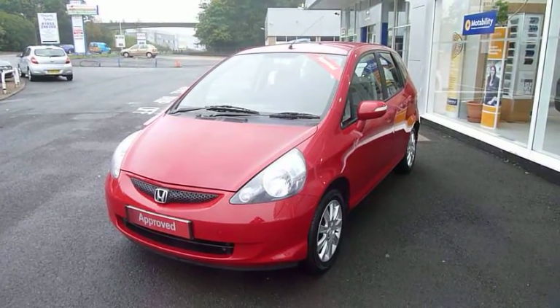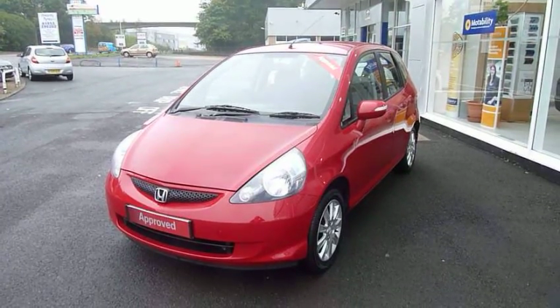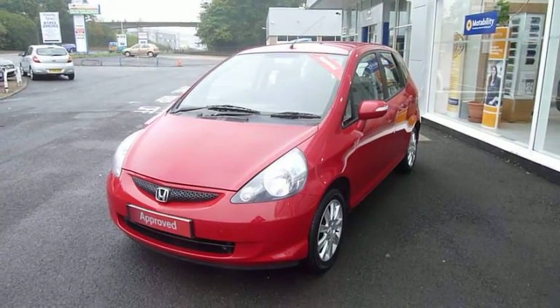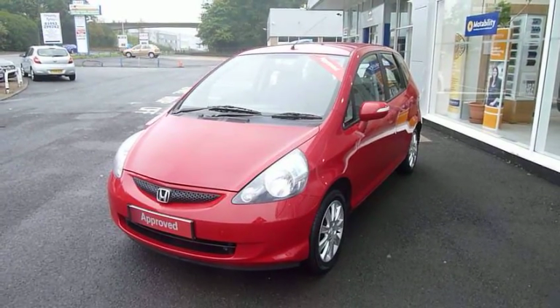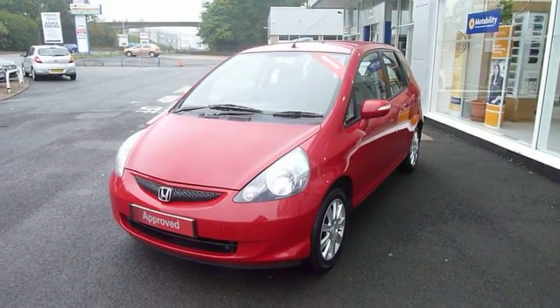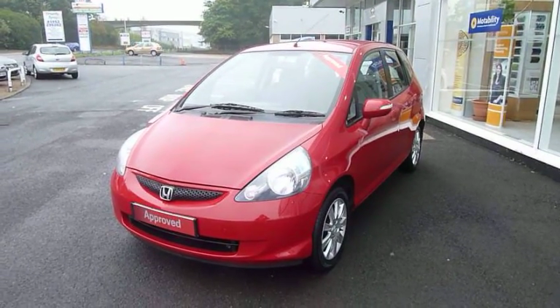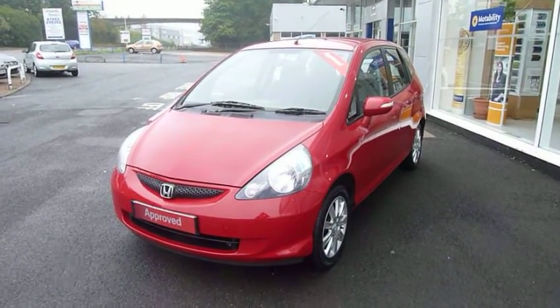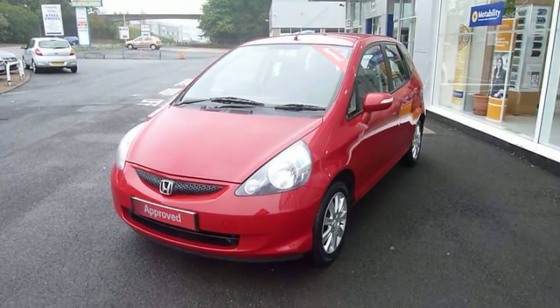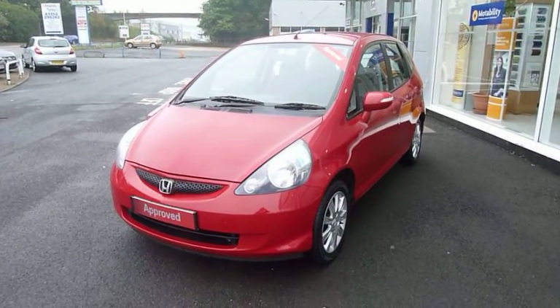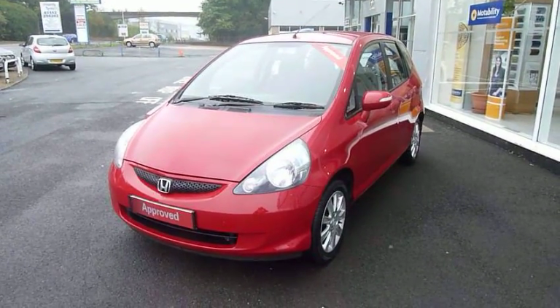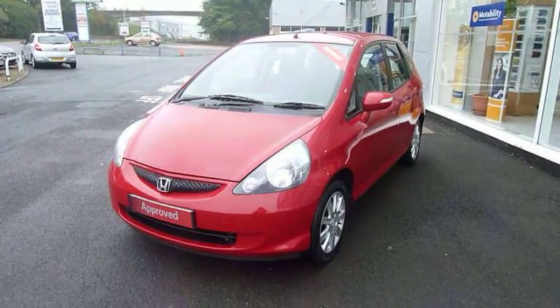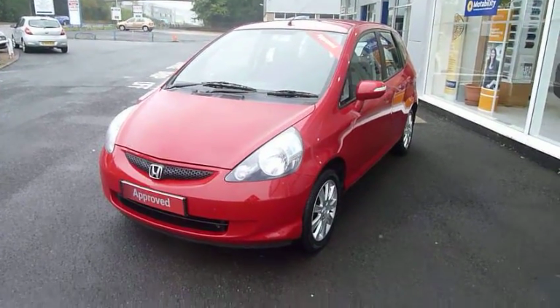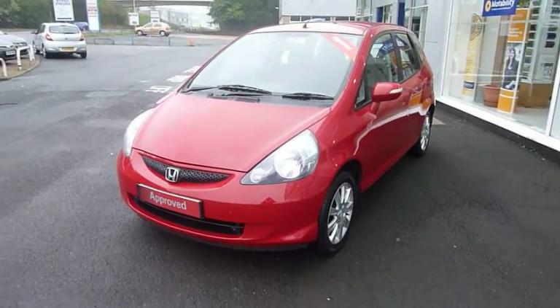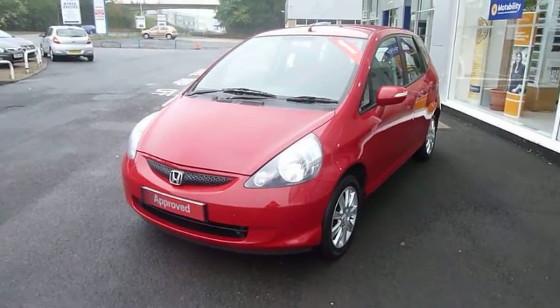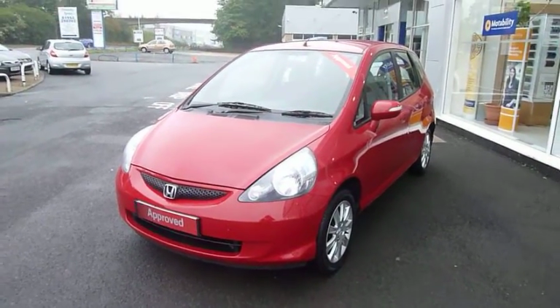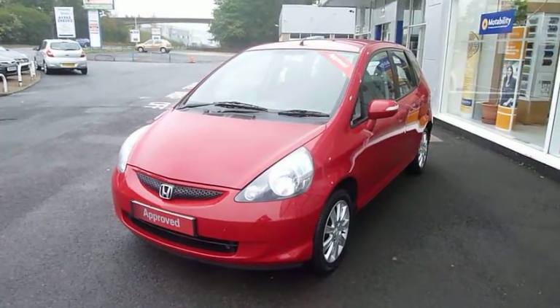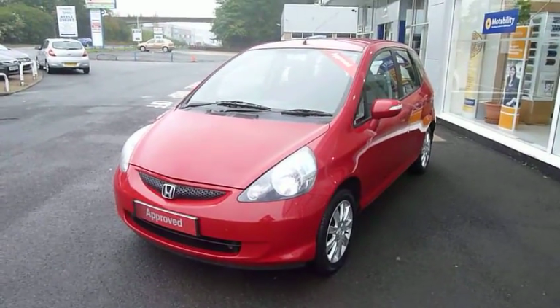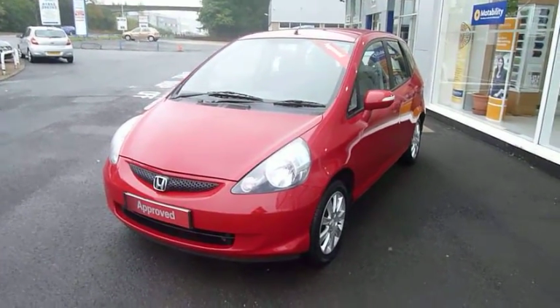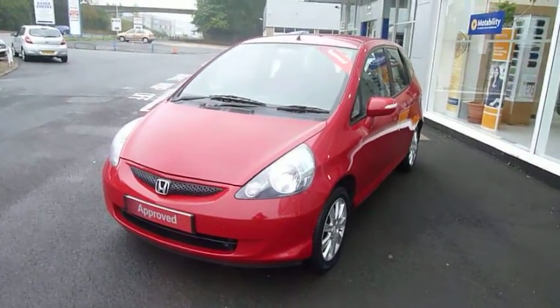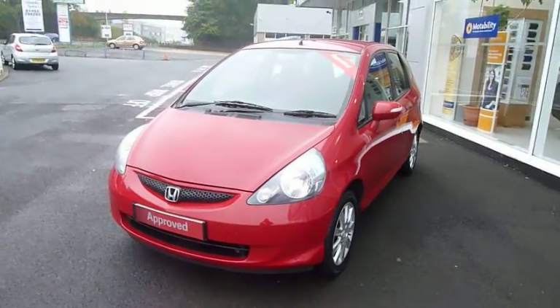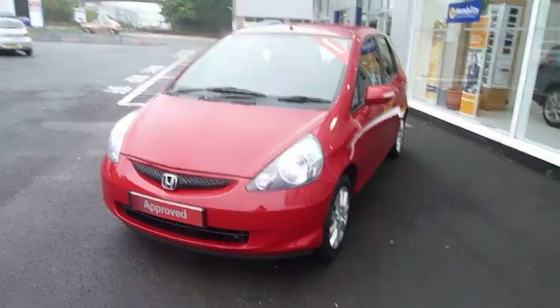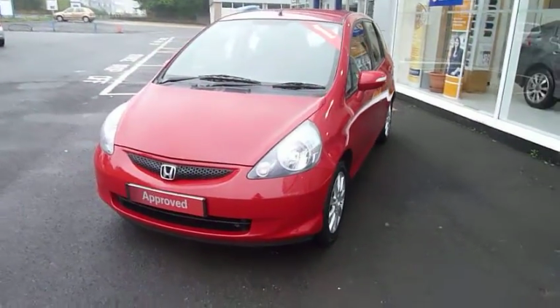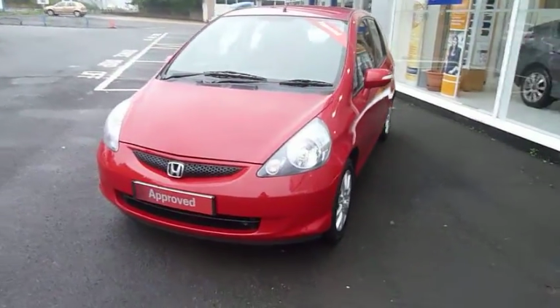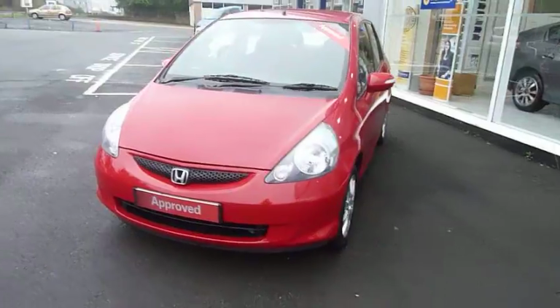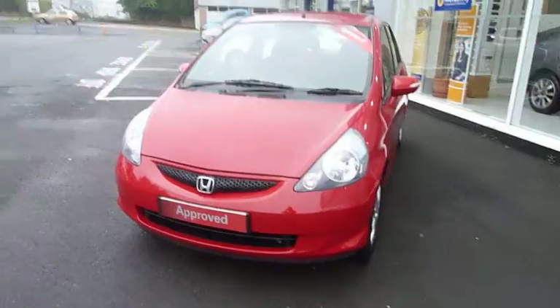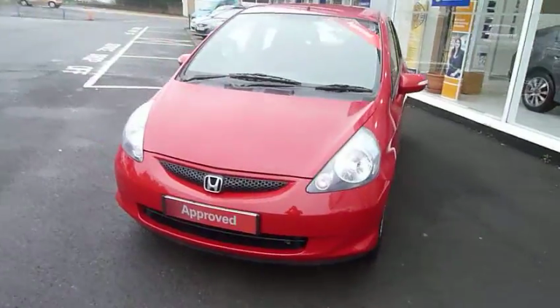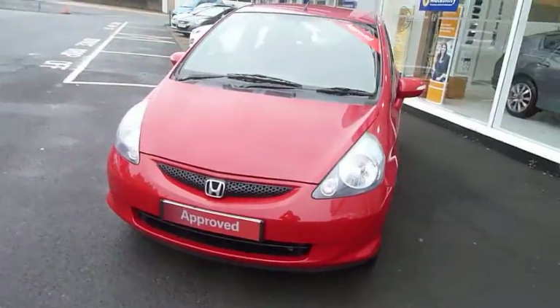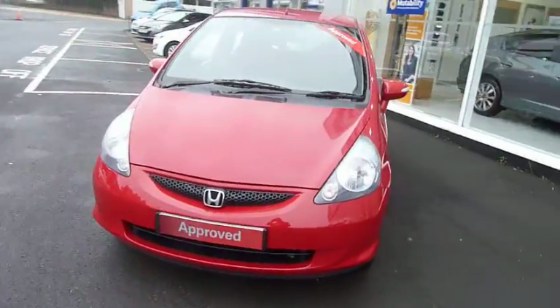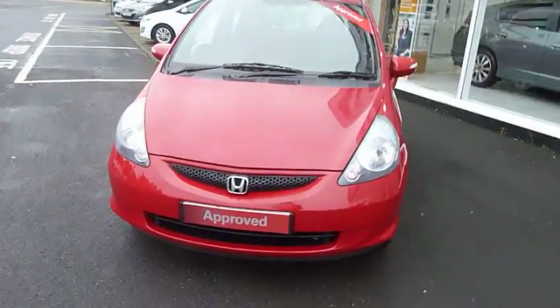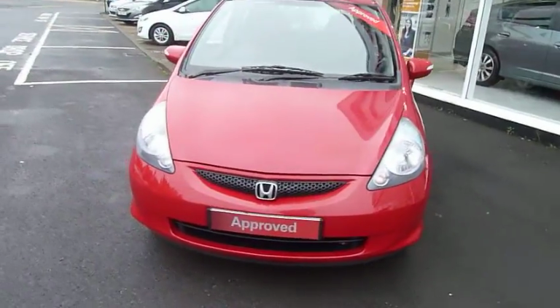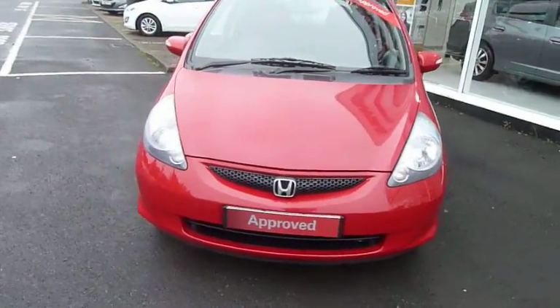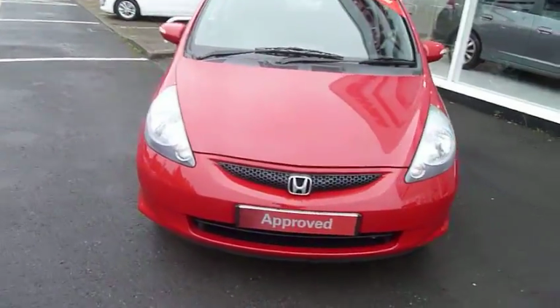Hi and welcome to JTQ's Honda Telford. Today we're looking at this stunning Jazz 1.4 SE in Milano Red.